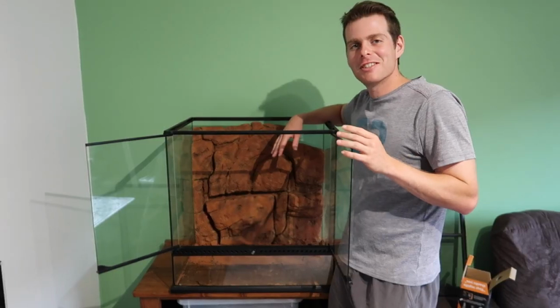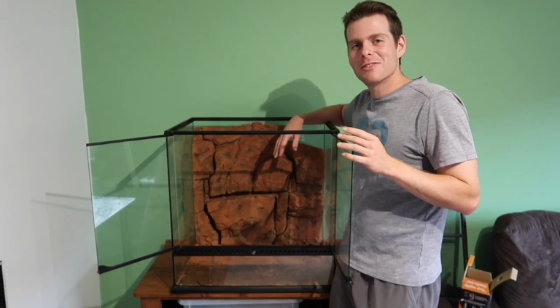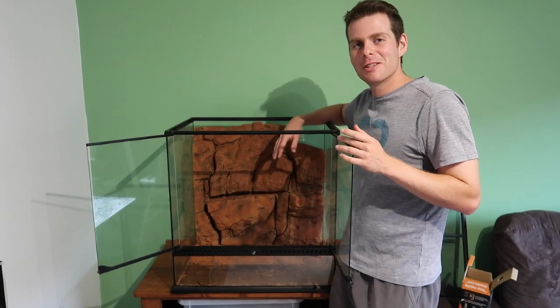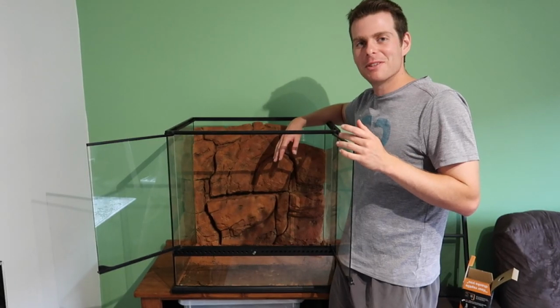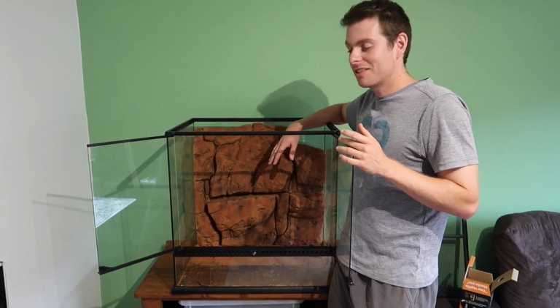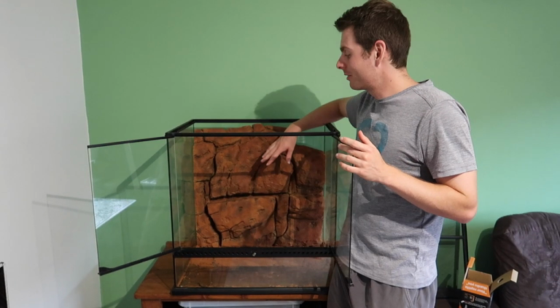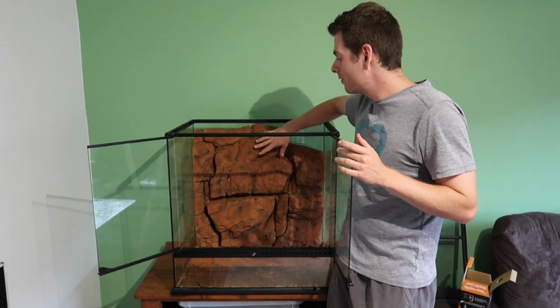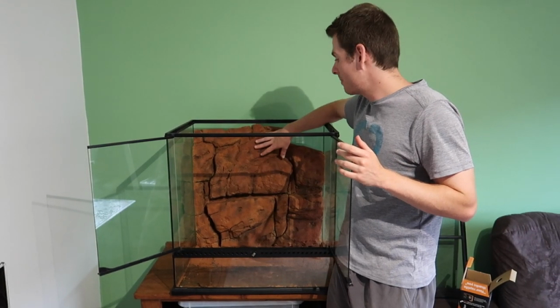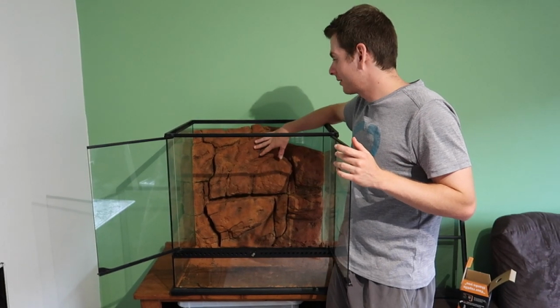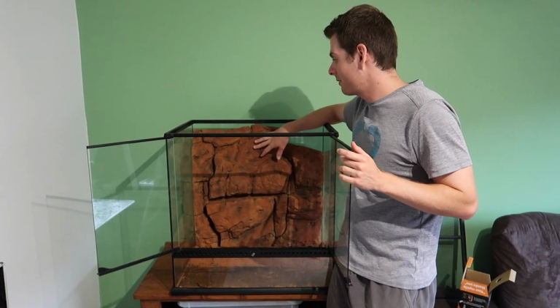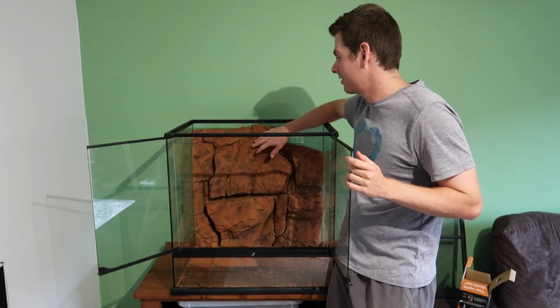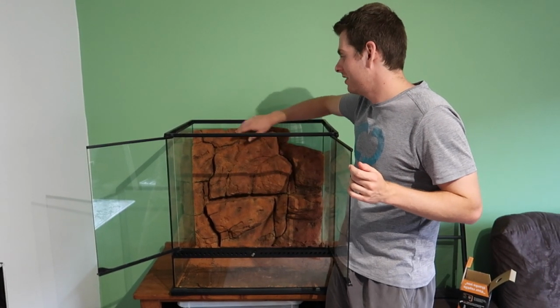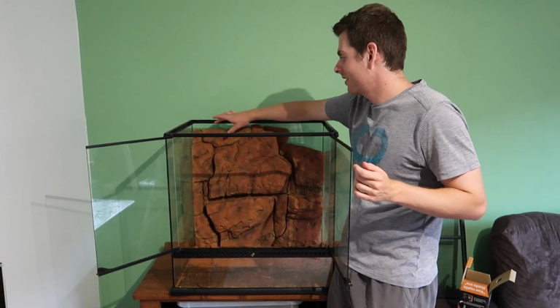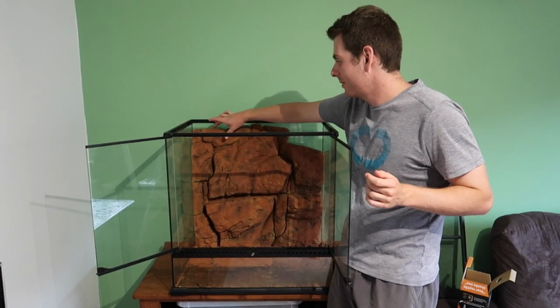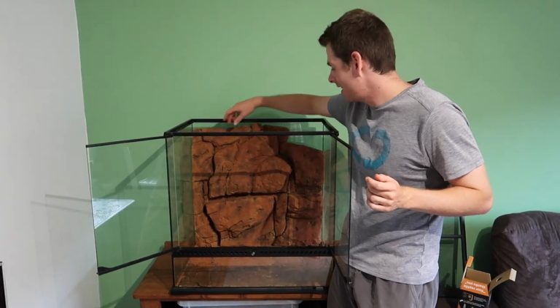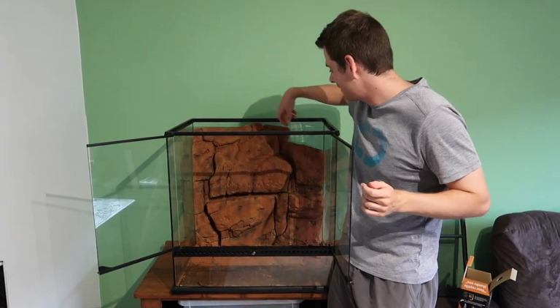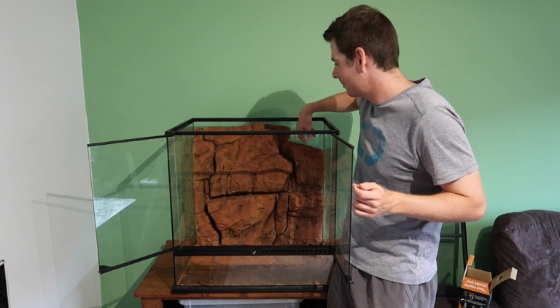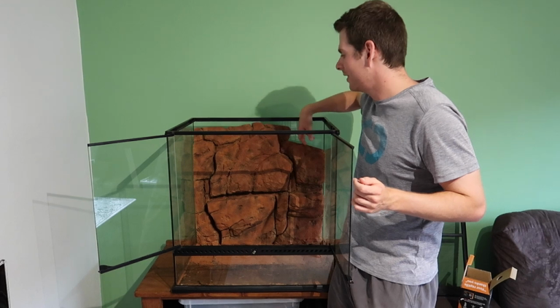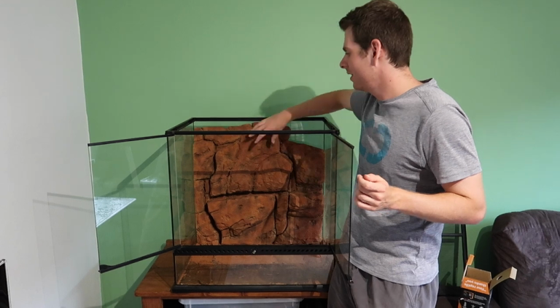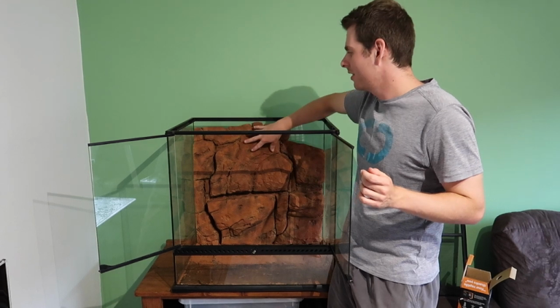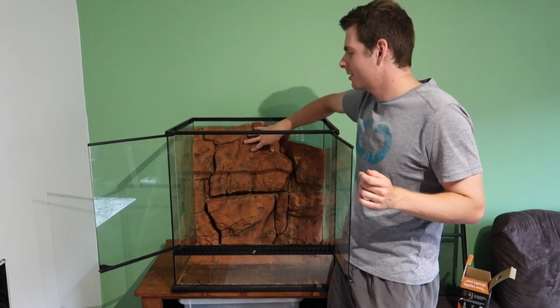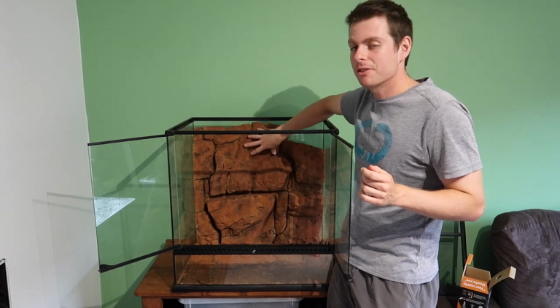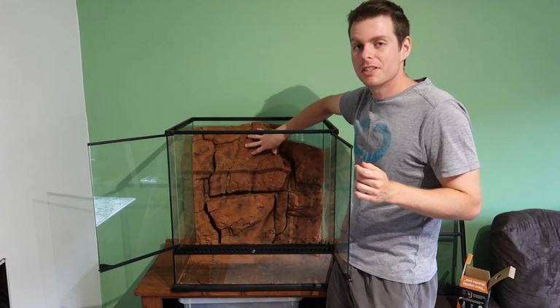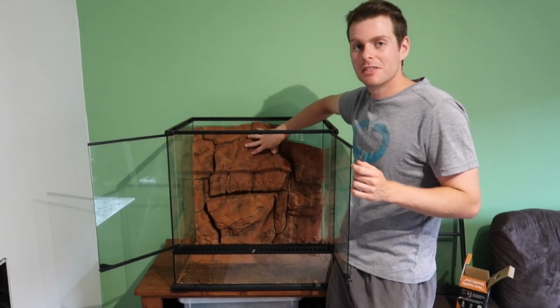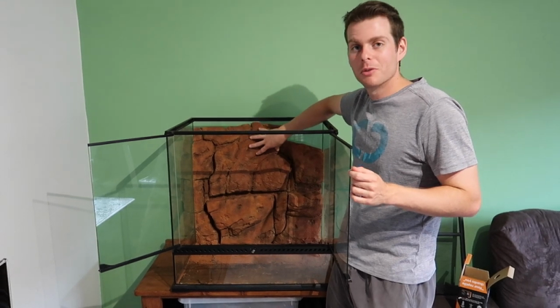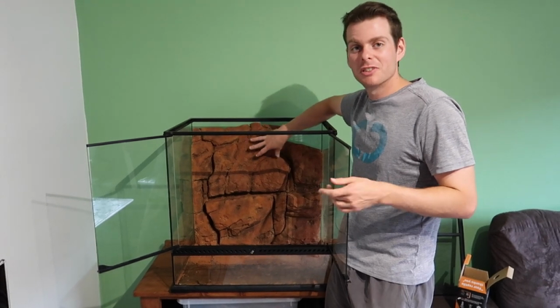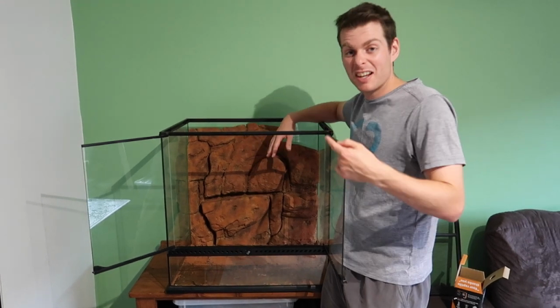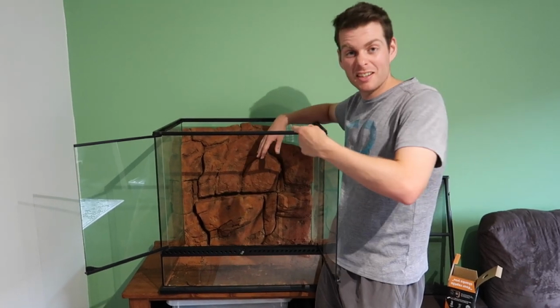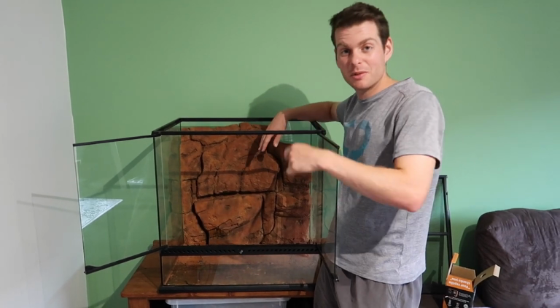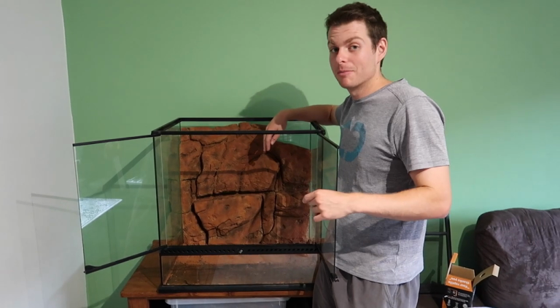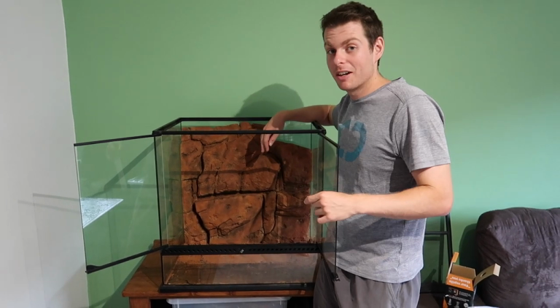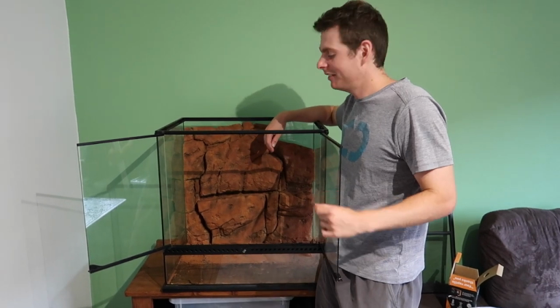Because this is a removable background, we've actually stuck some adhesive to the back of it just to make sure it sticks to the wall so the snake can't squeeze in behind it.